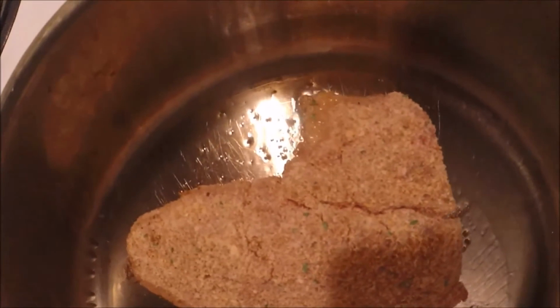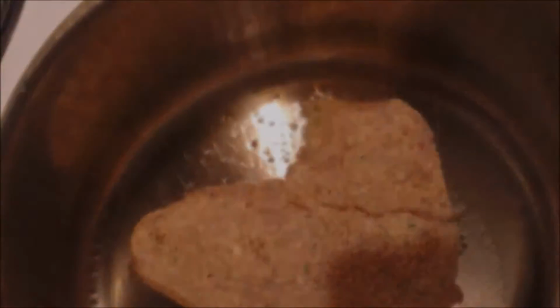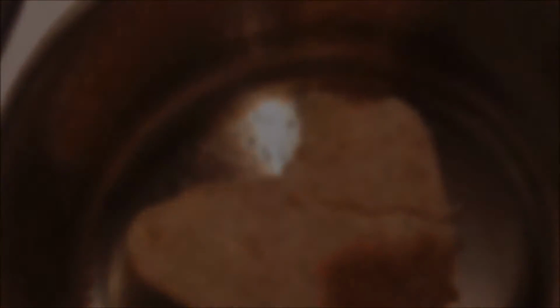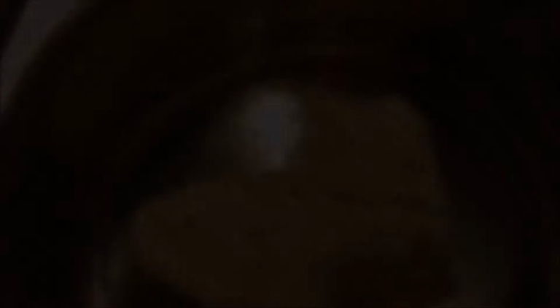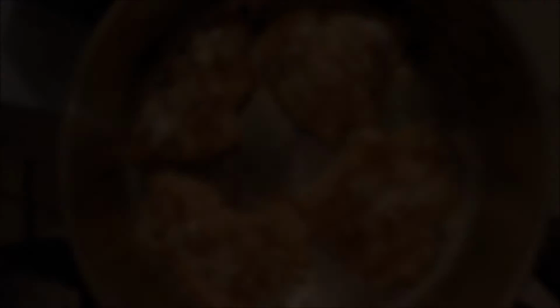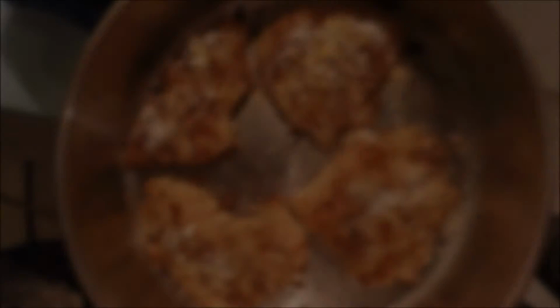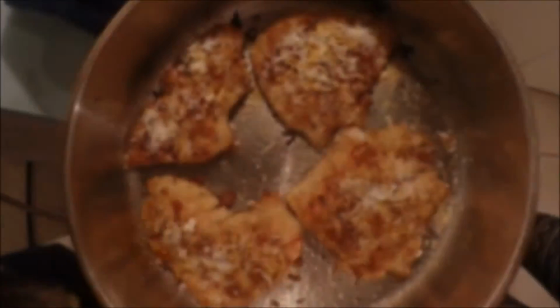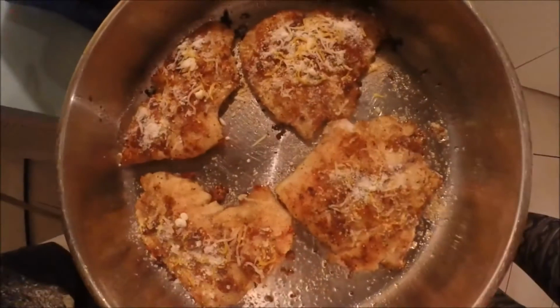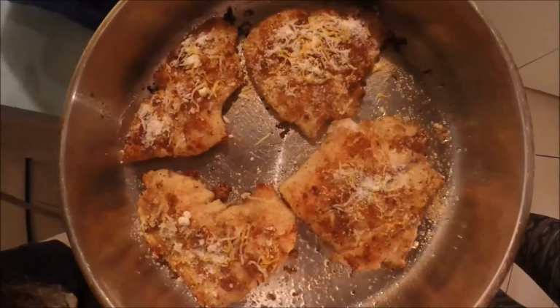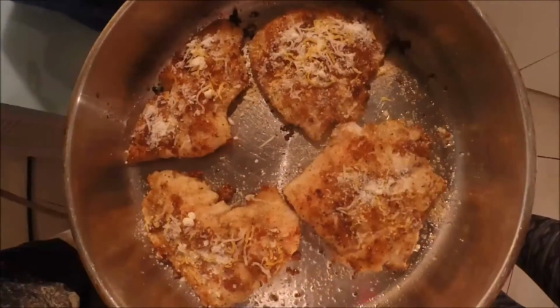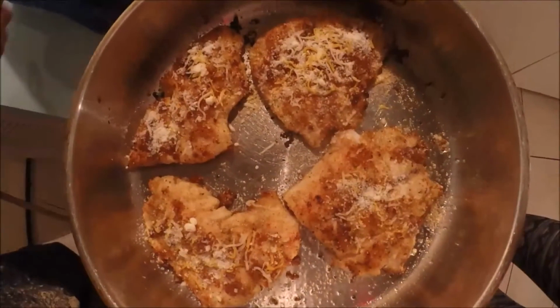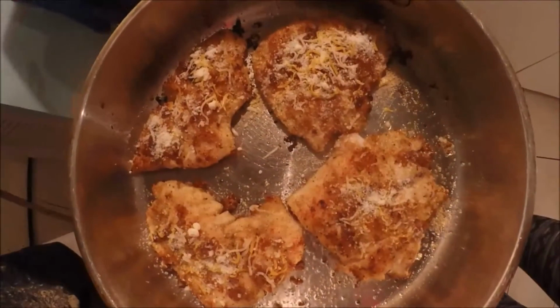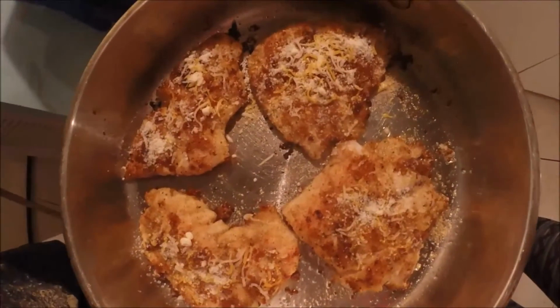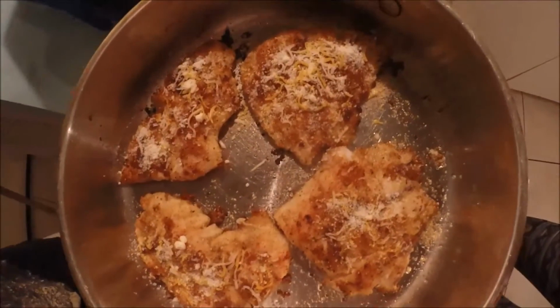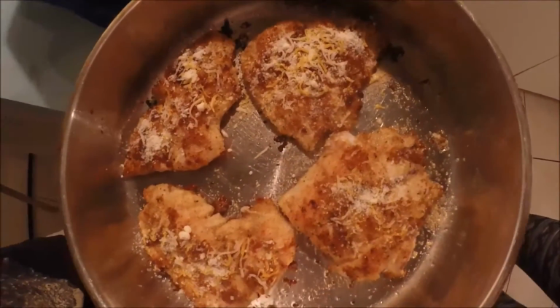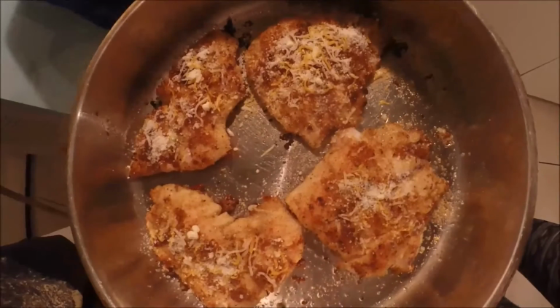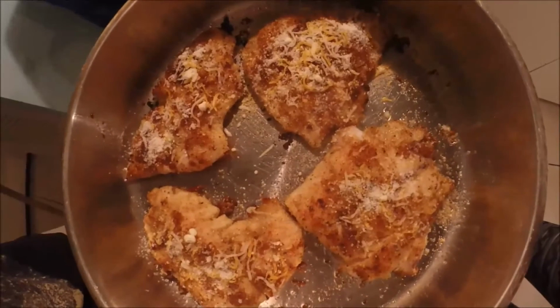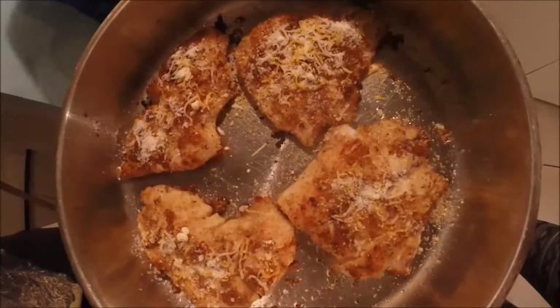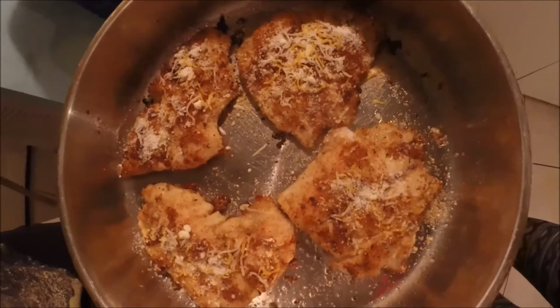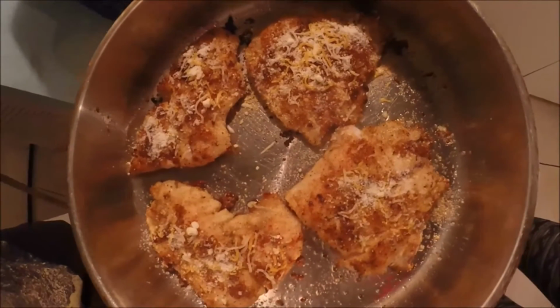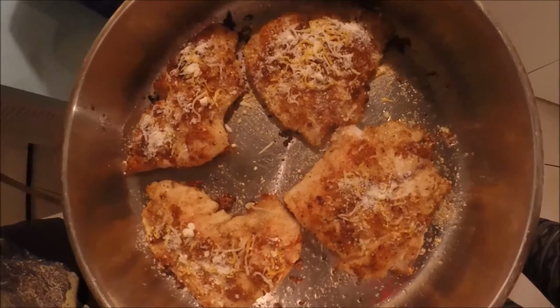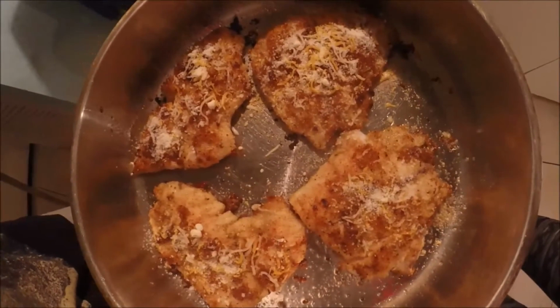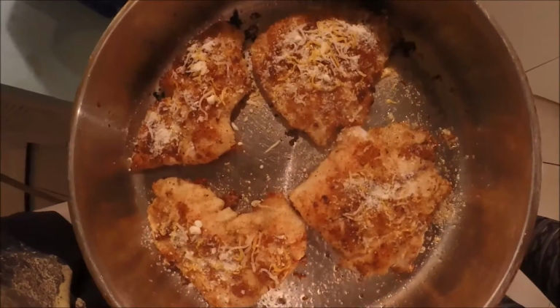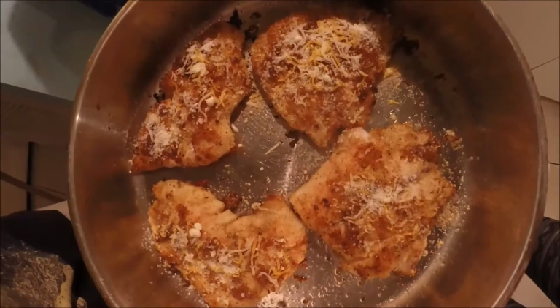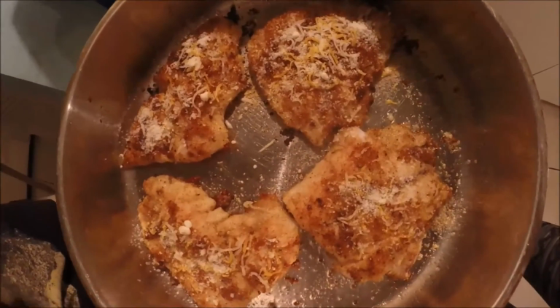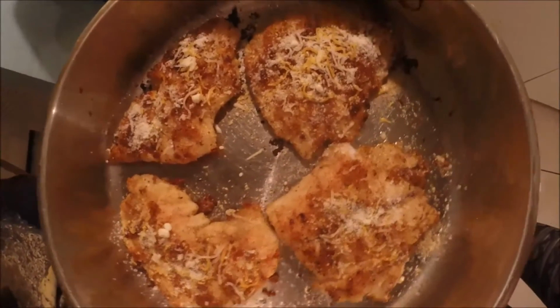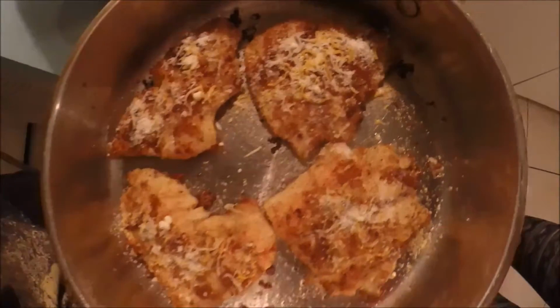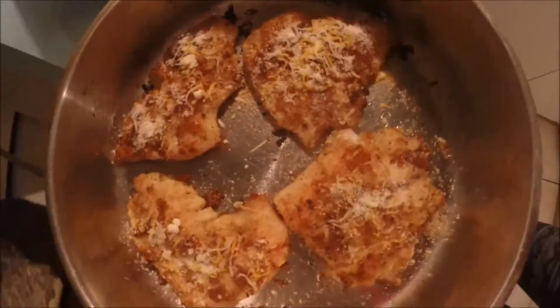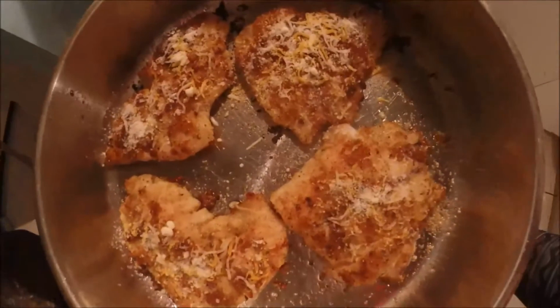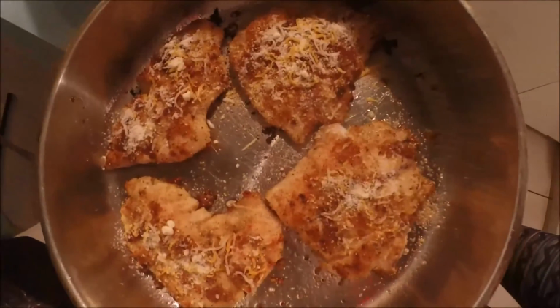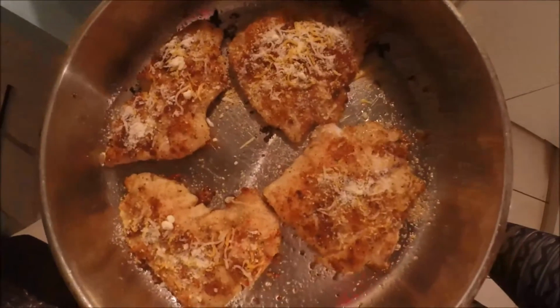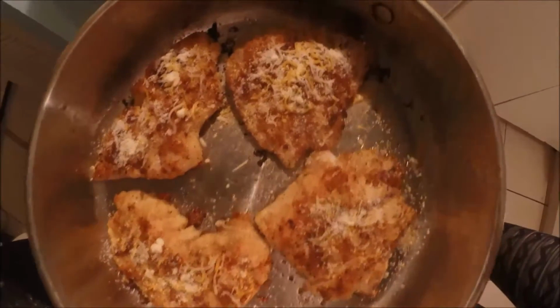Now that we have all four fillets done, we're gonna go ahead and stick them in the oven at 350 degrees for about 10 minutes. See you guys in 10 minutes.